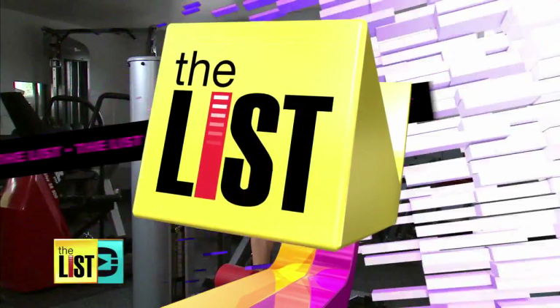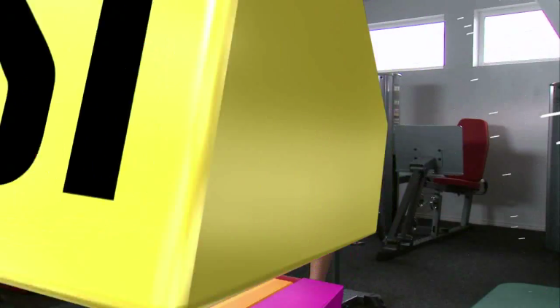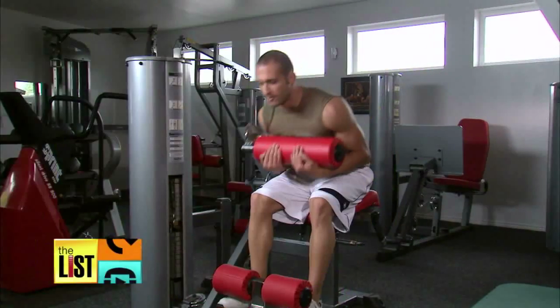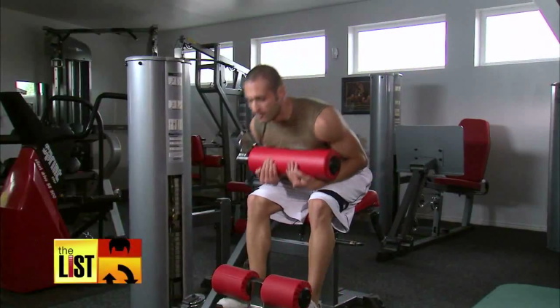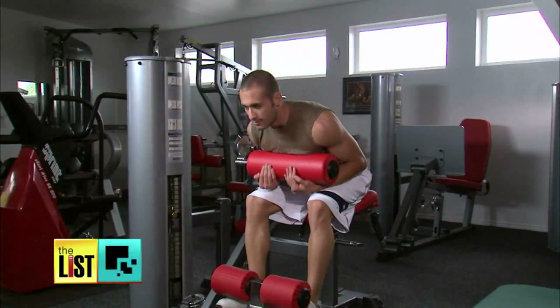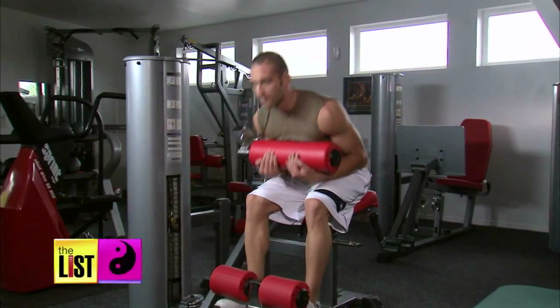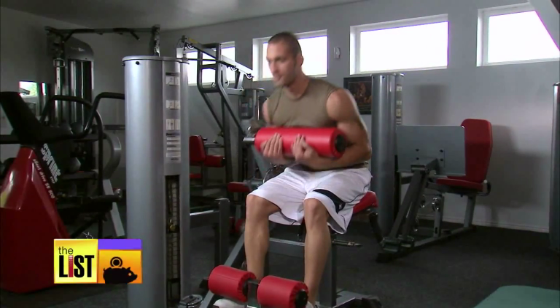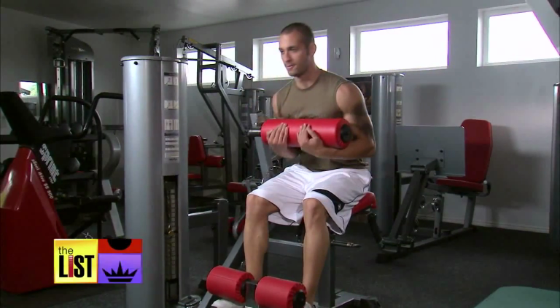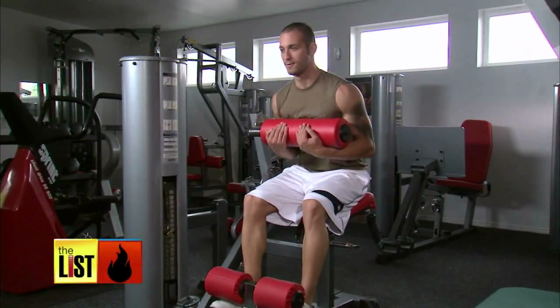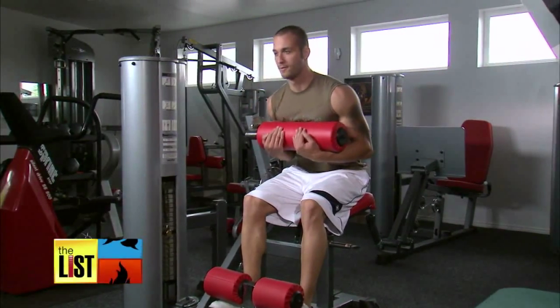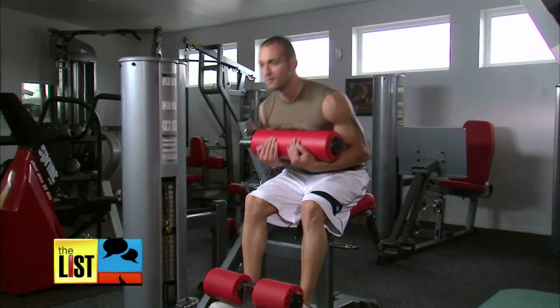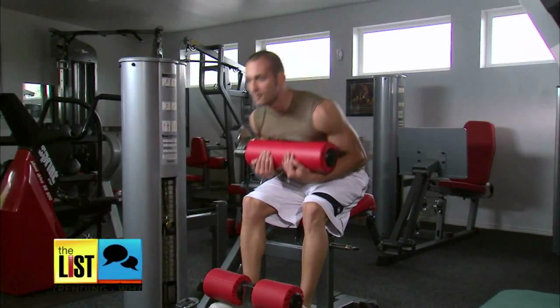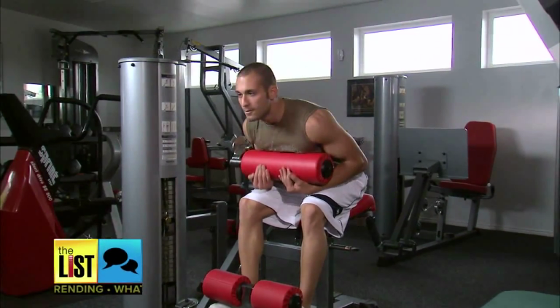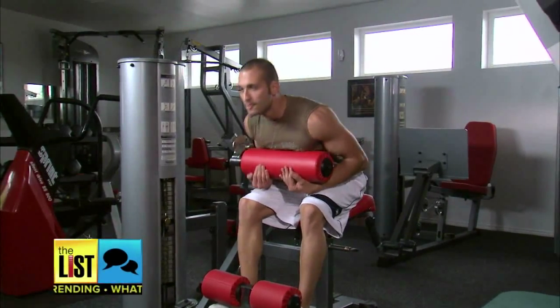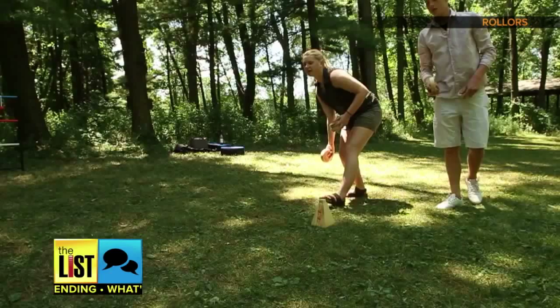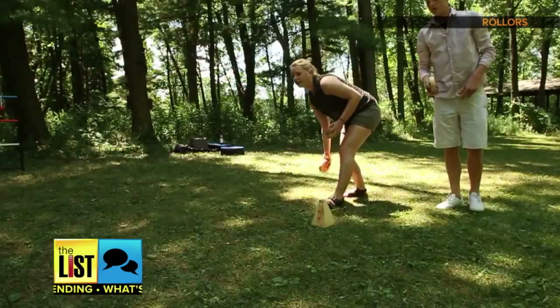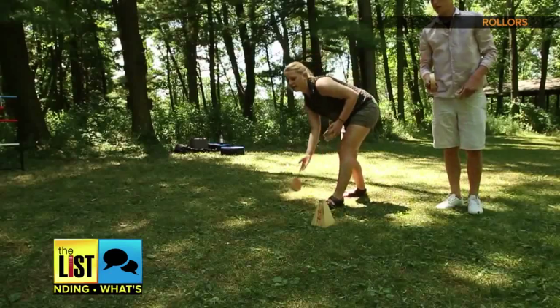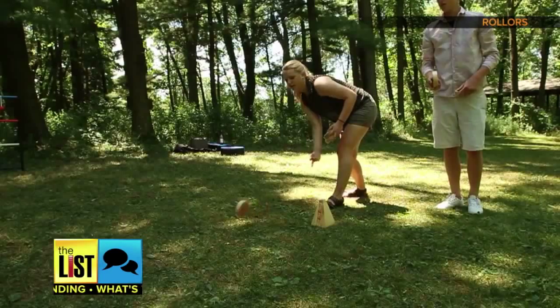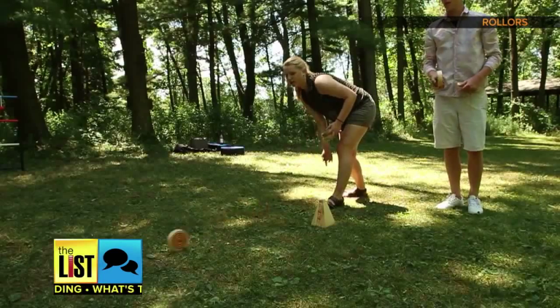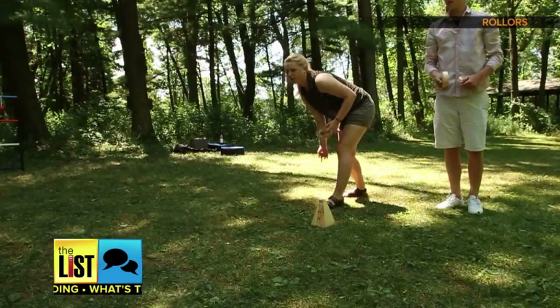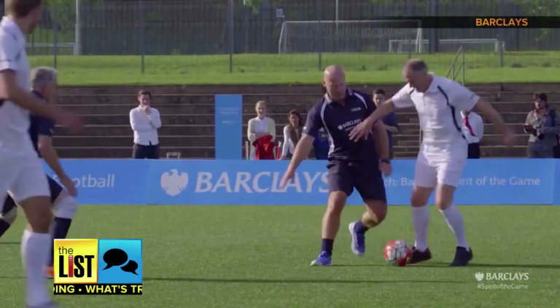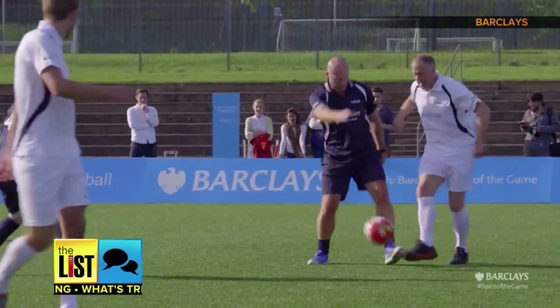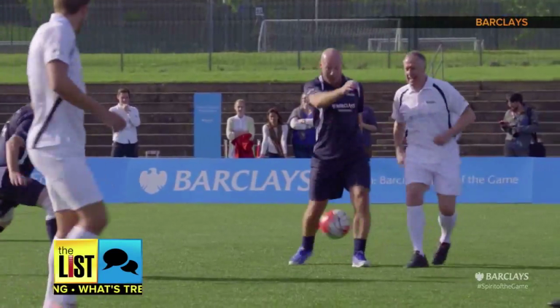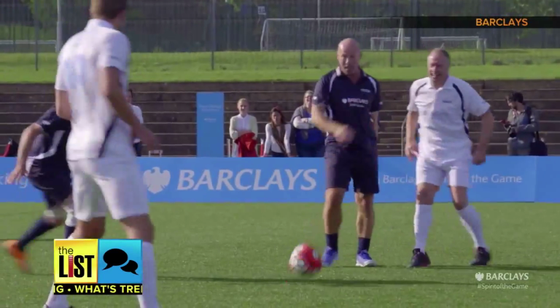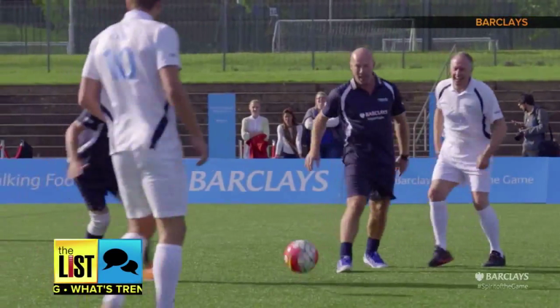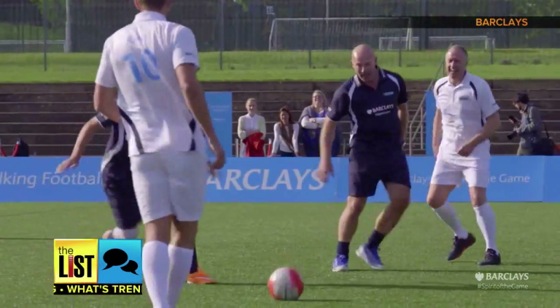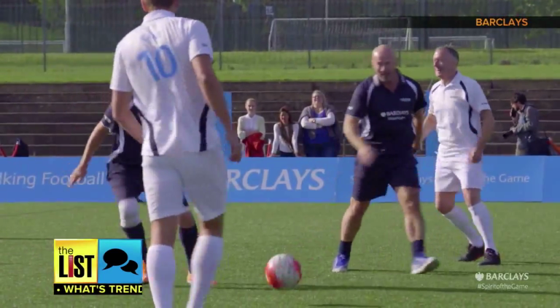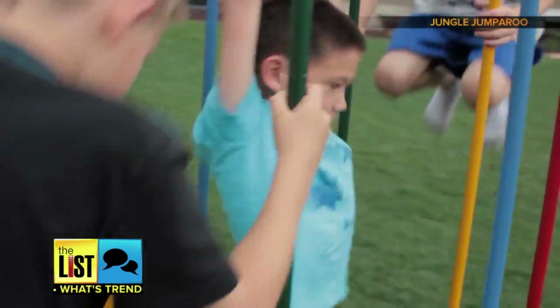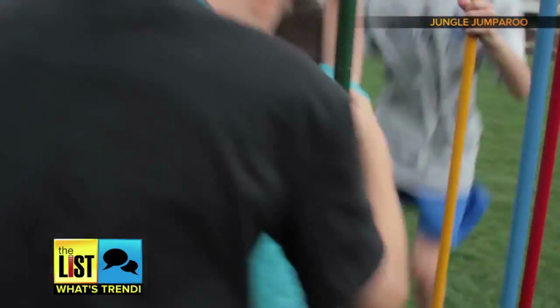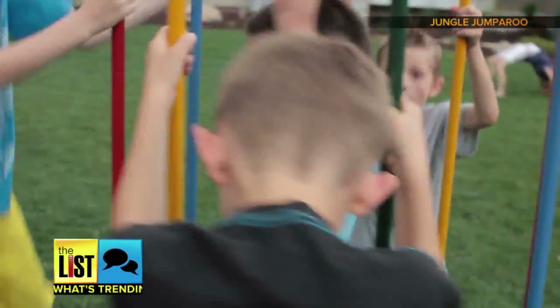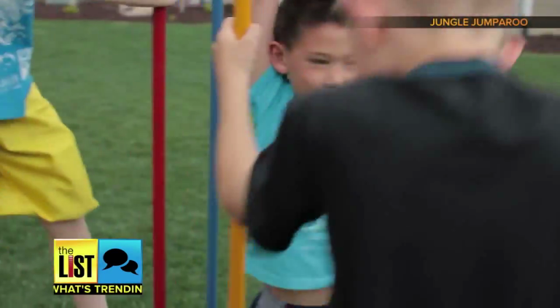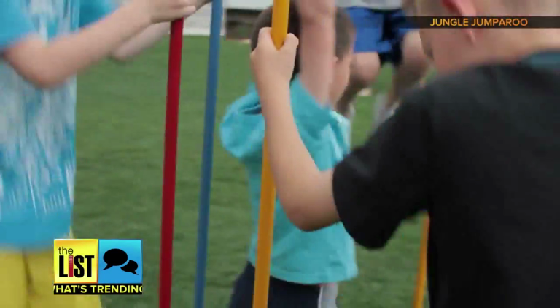If working out in a gym isn't your thing, here are three ways to get your blood pumping outside.